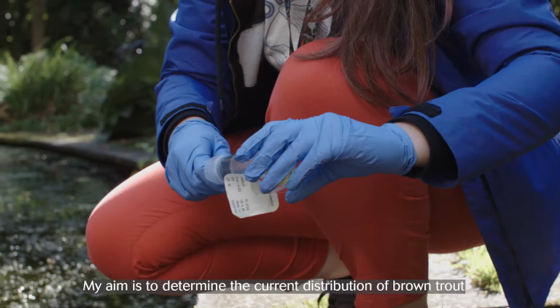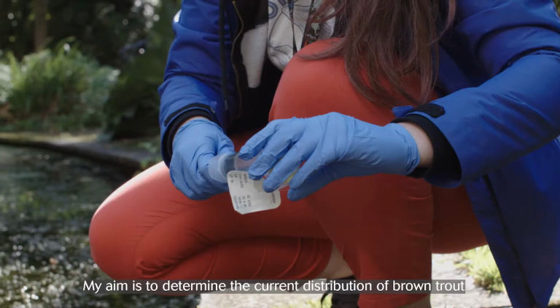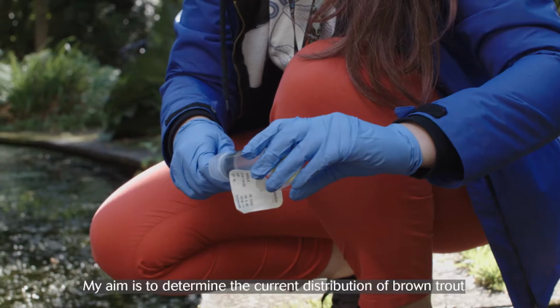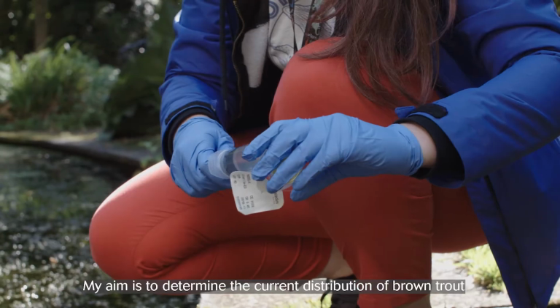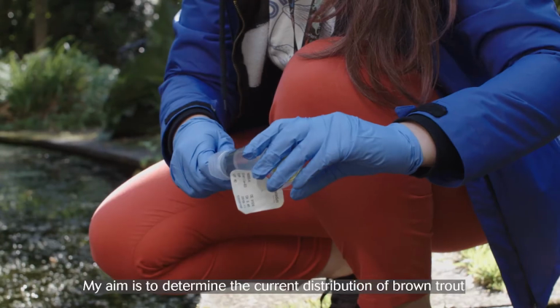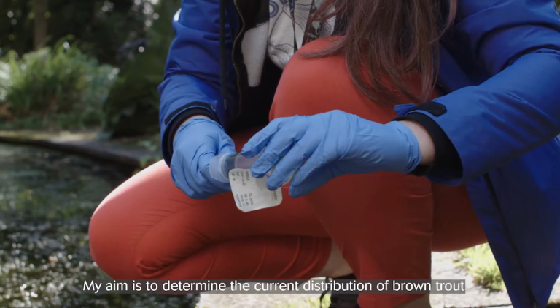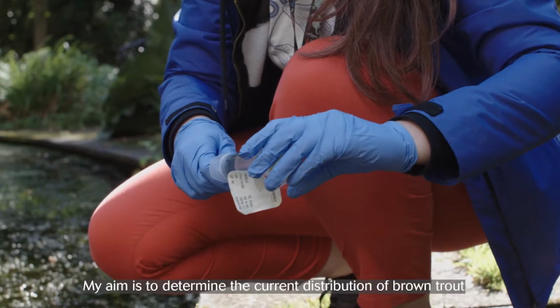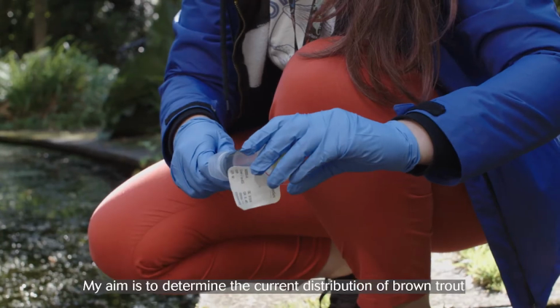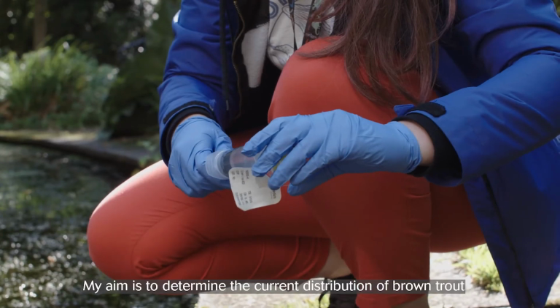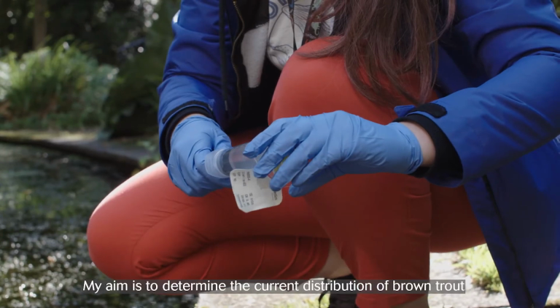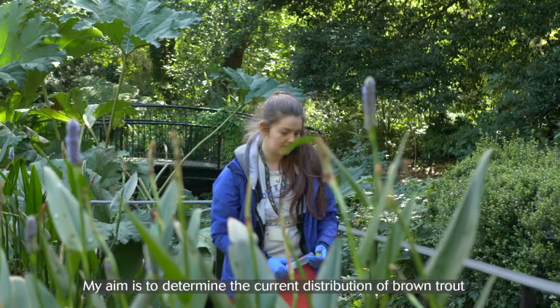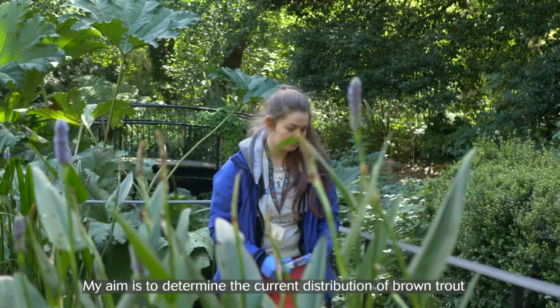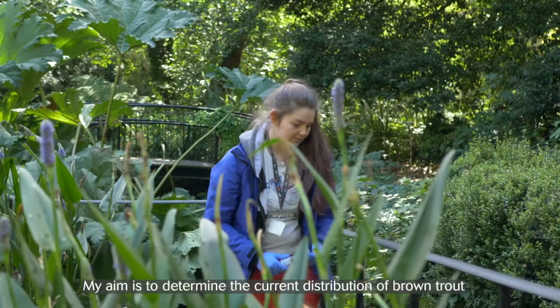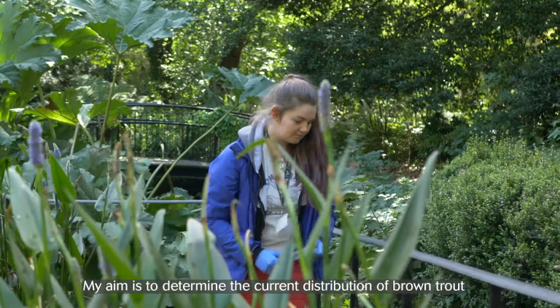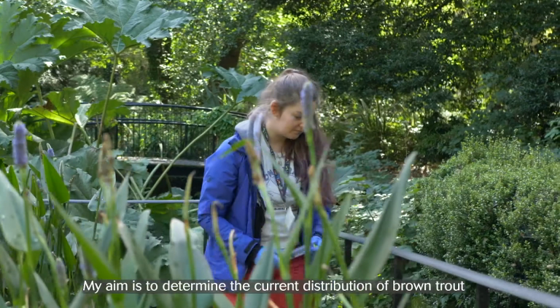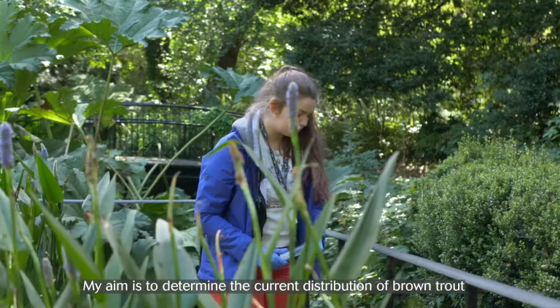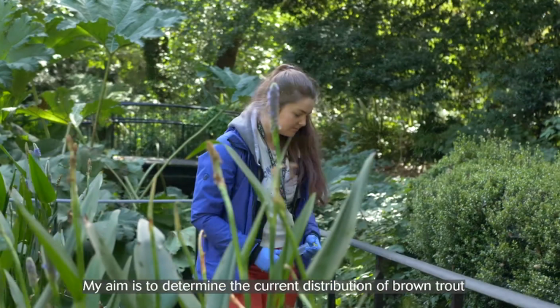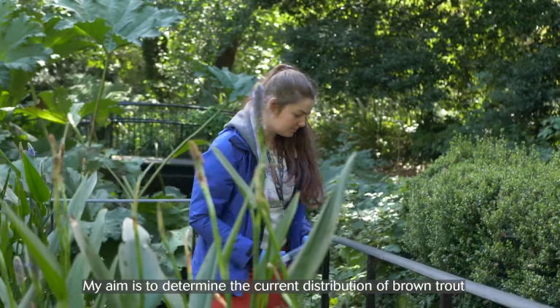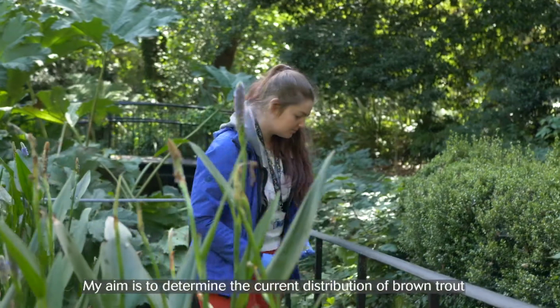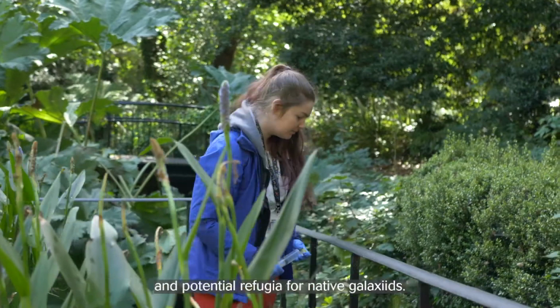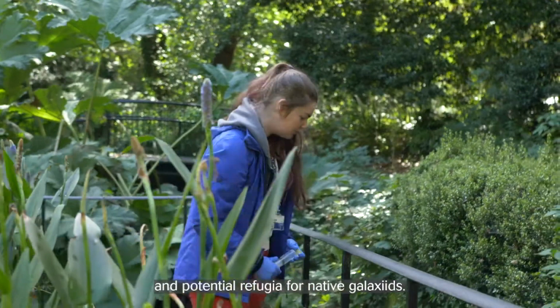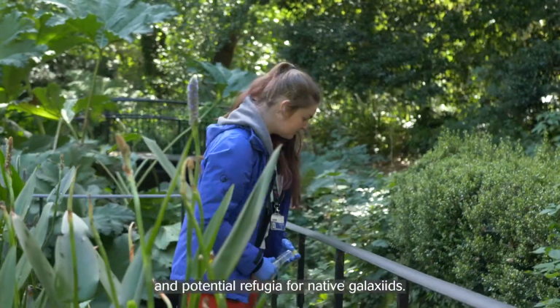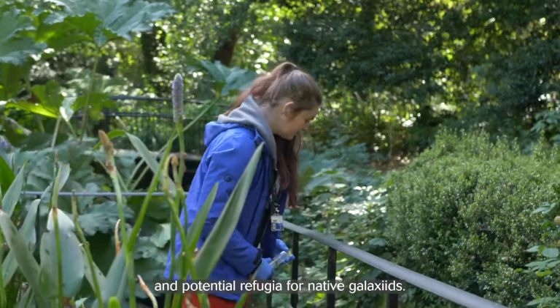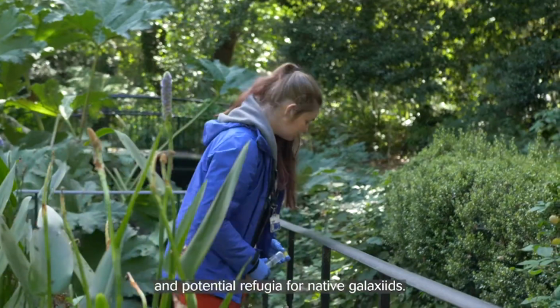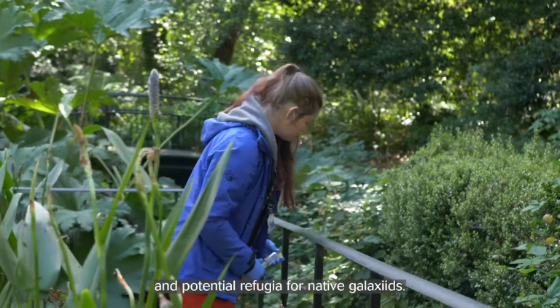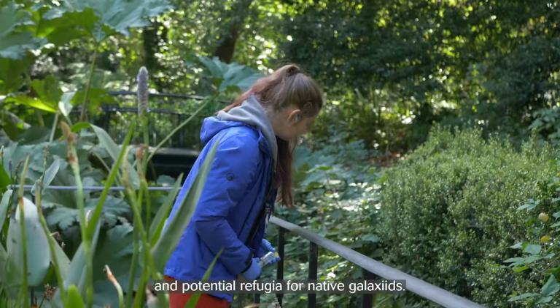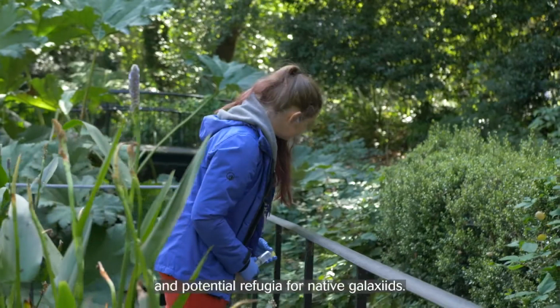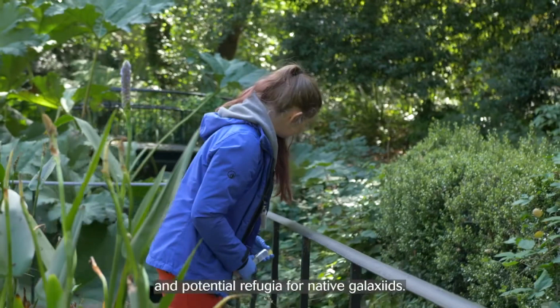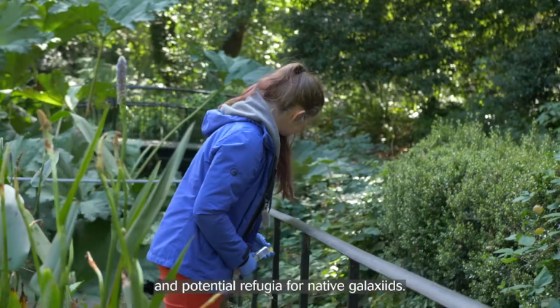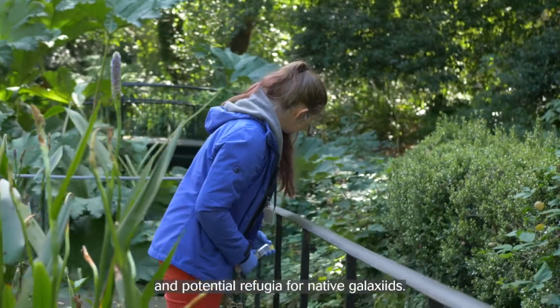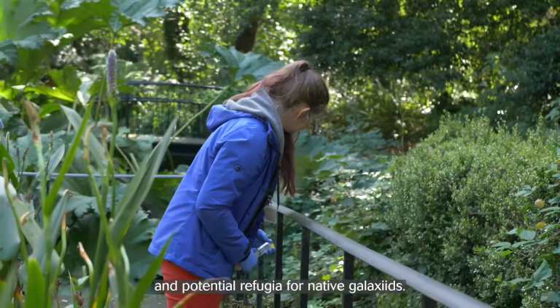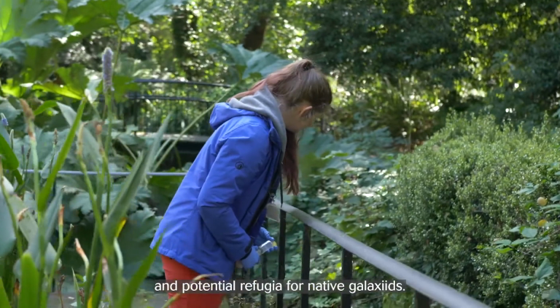My aim is to determine the current distribution of brown trout and potential refuges for native galaxiids.